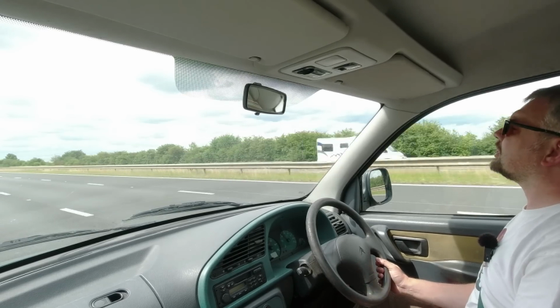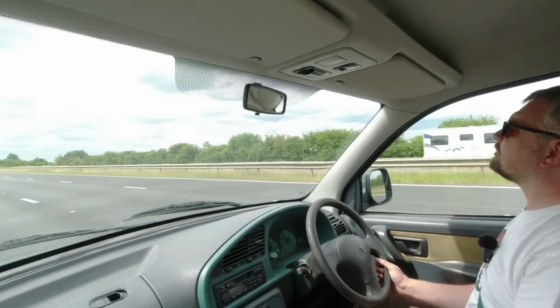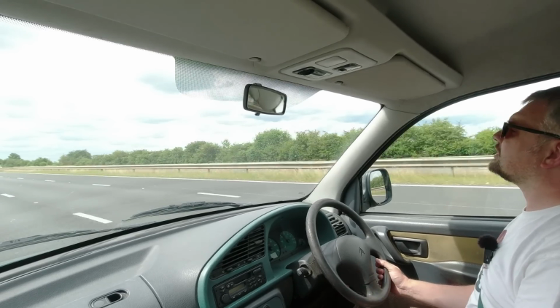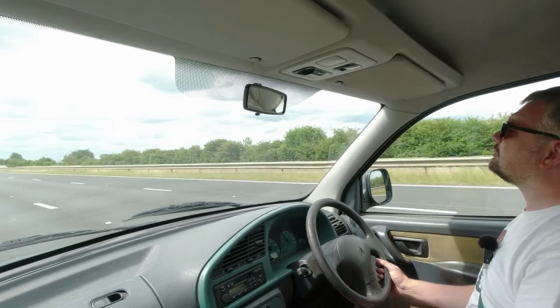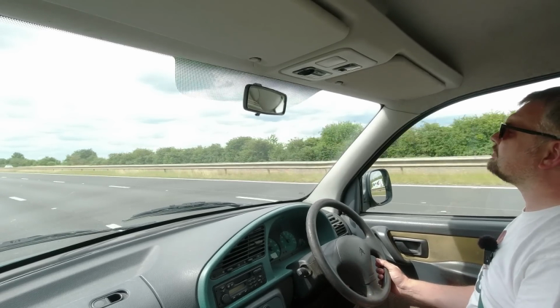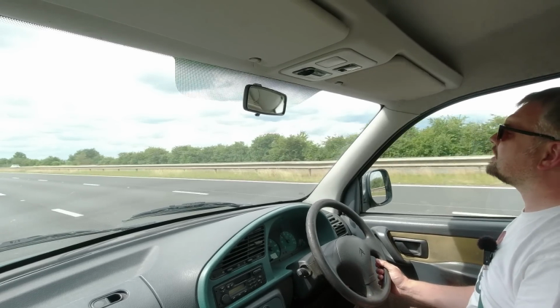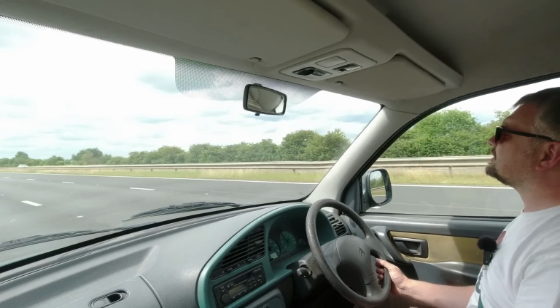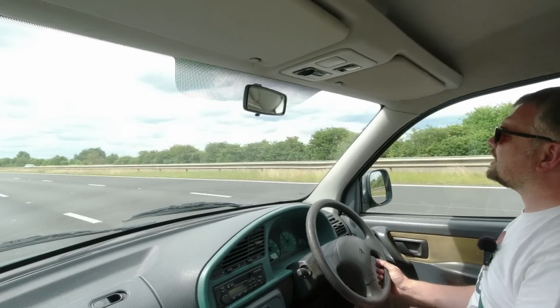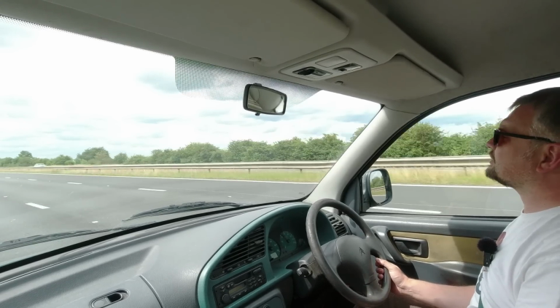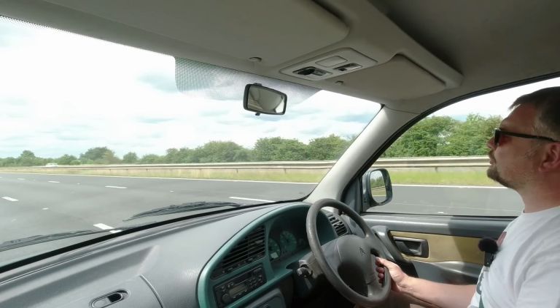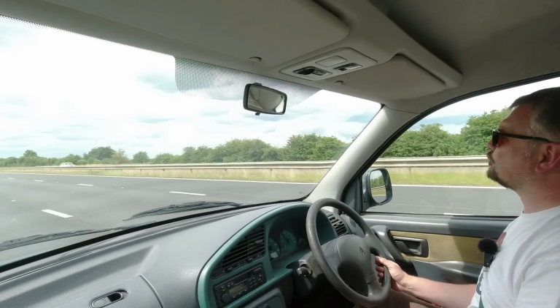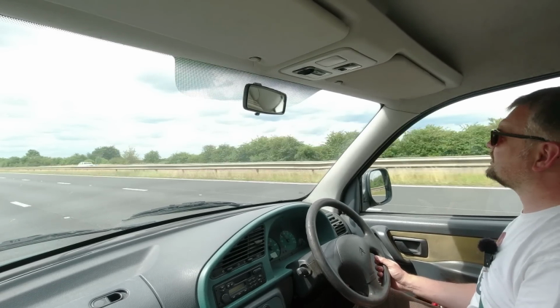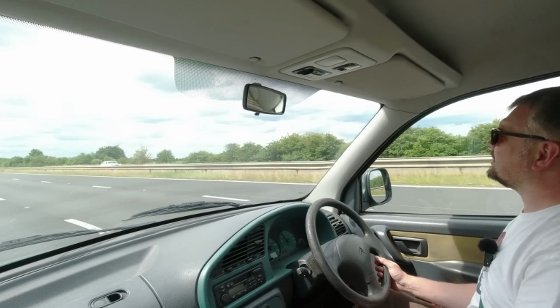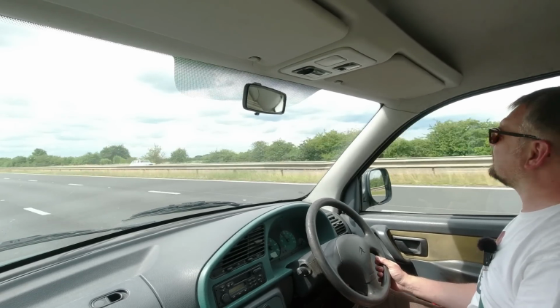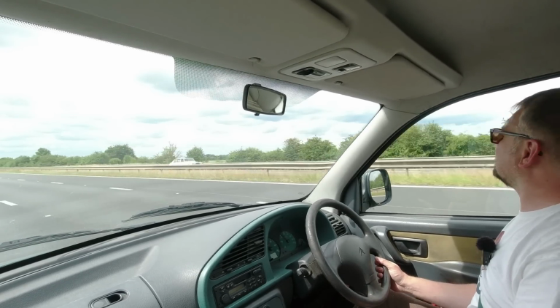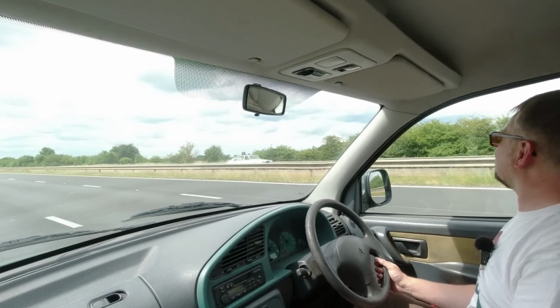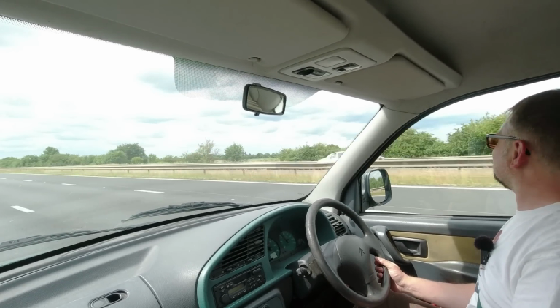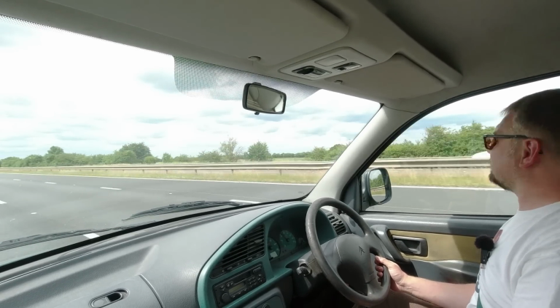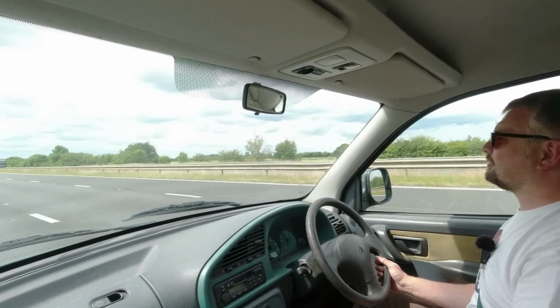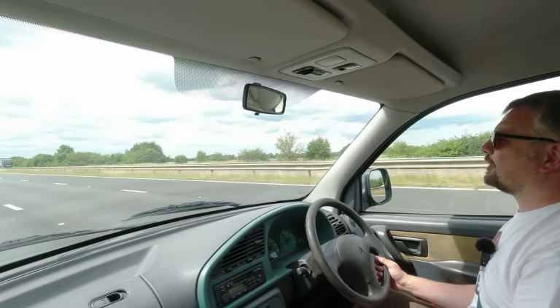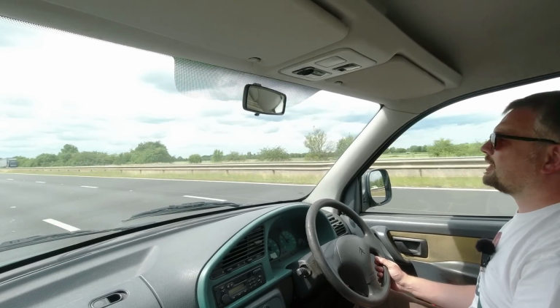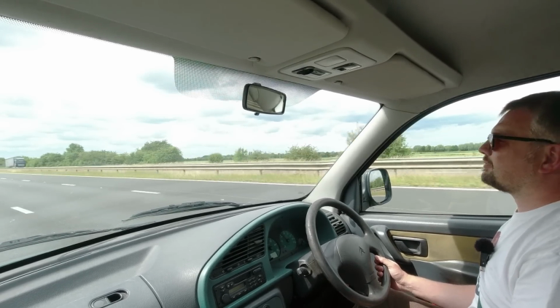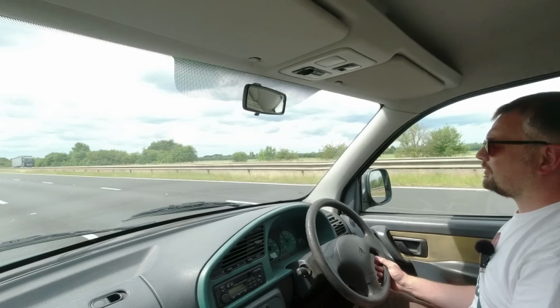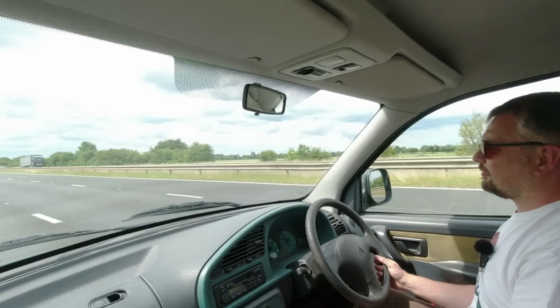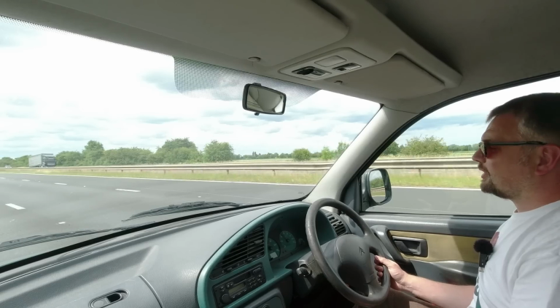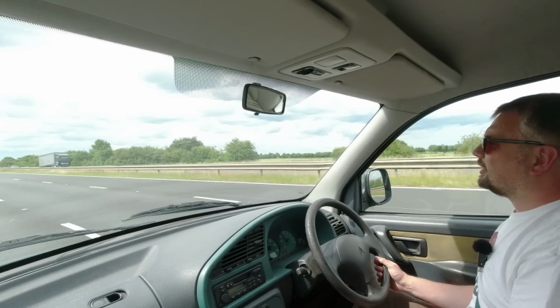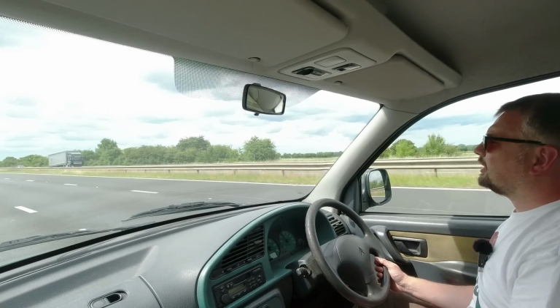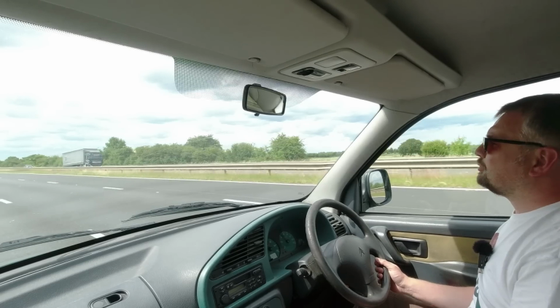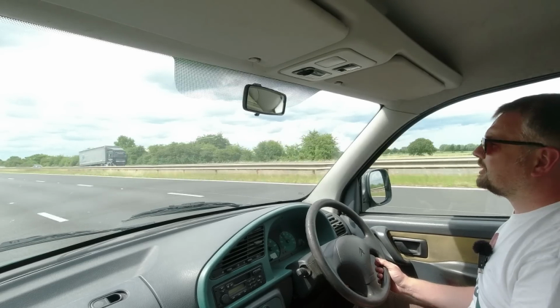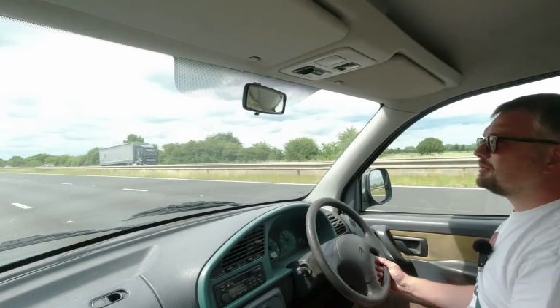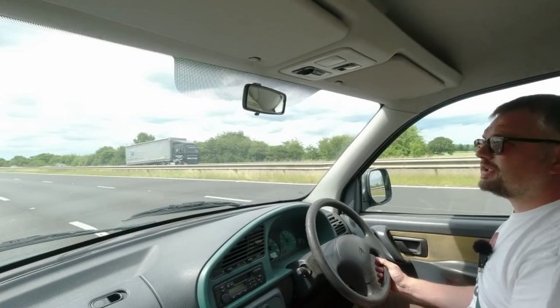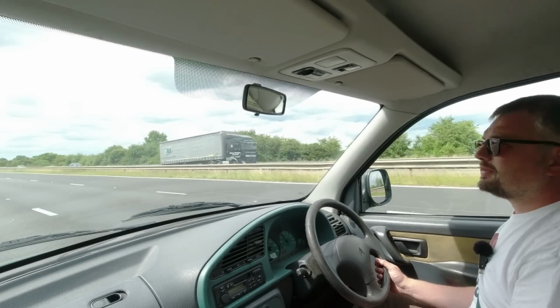Something big over there - the DS420 going down the other way. A big limousine.